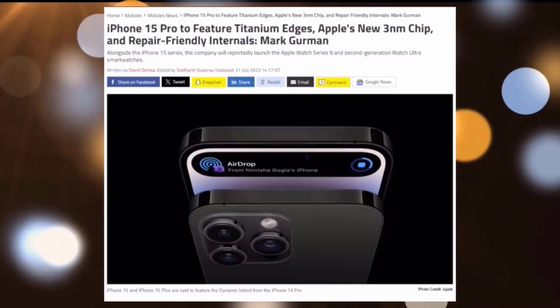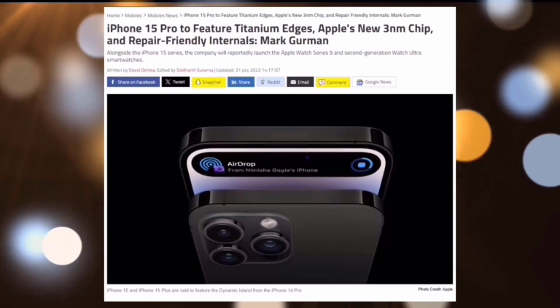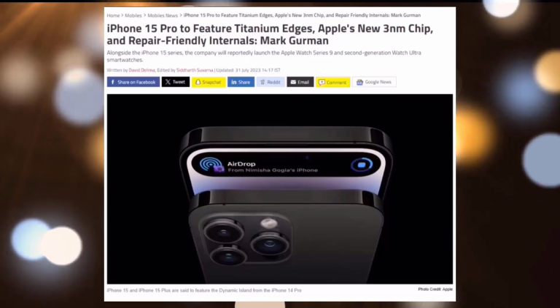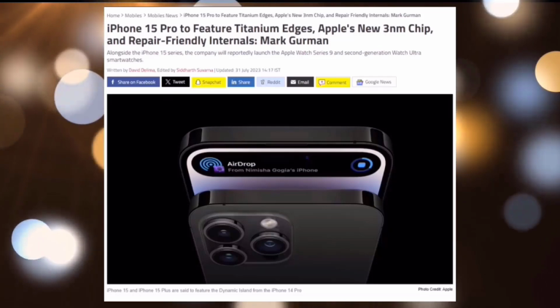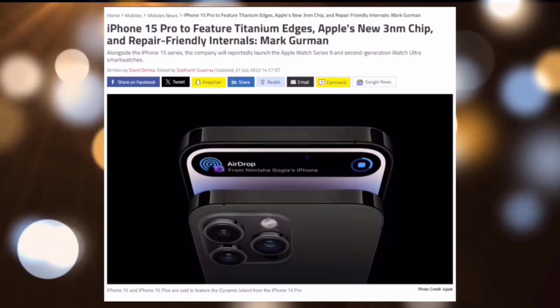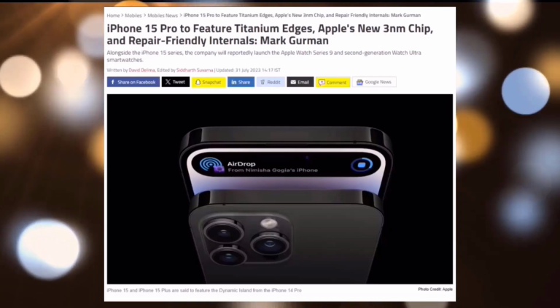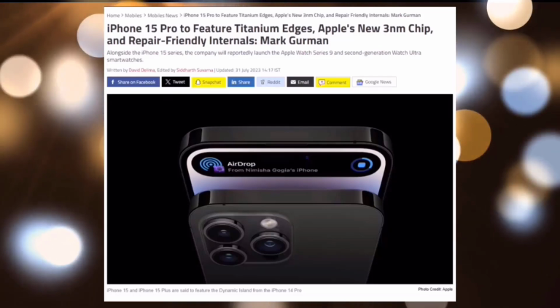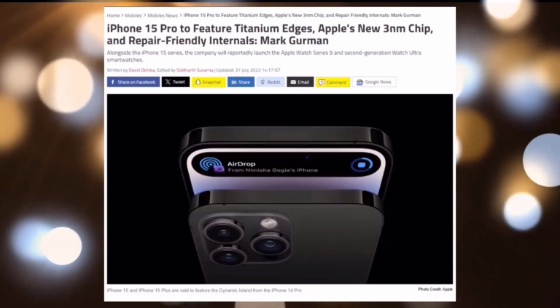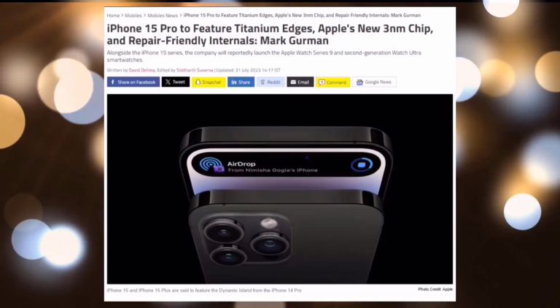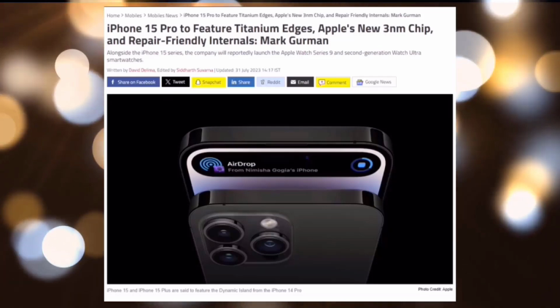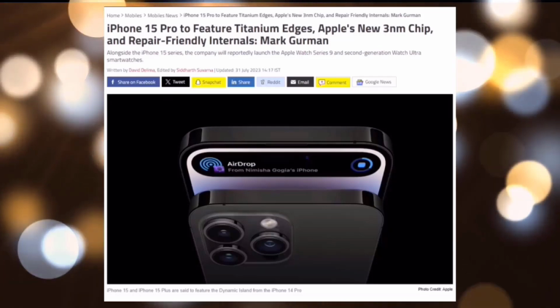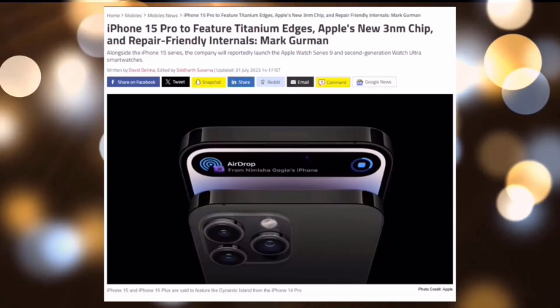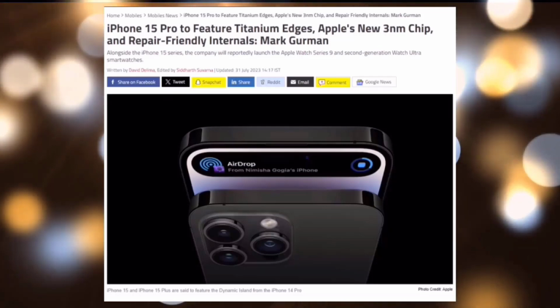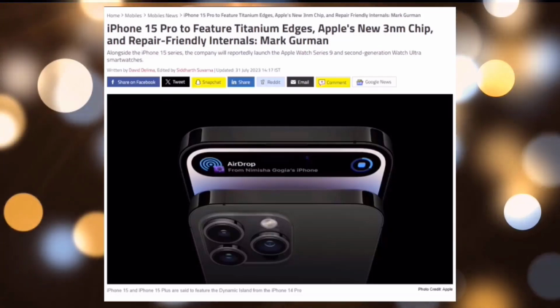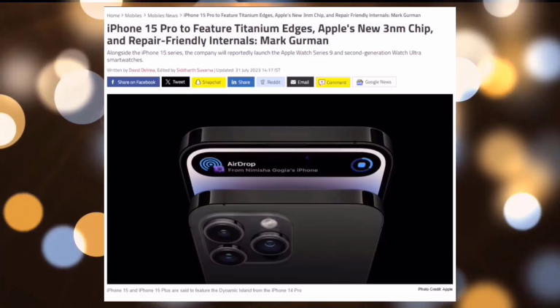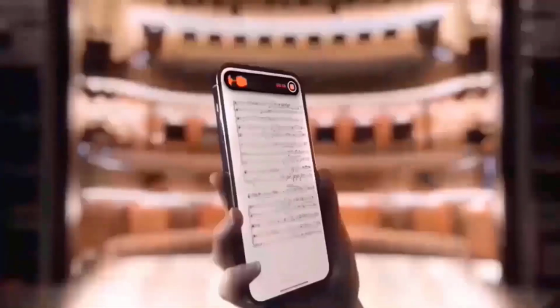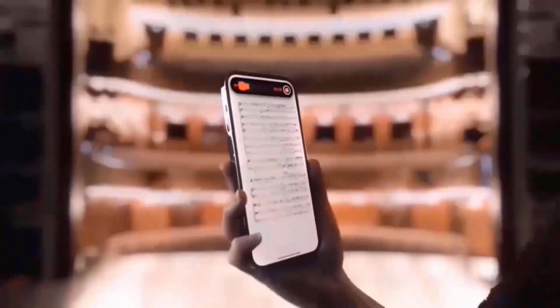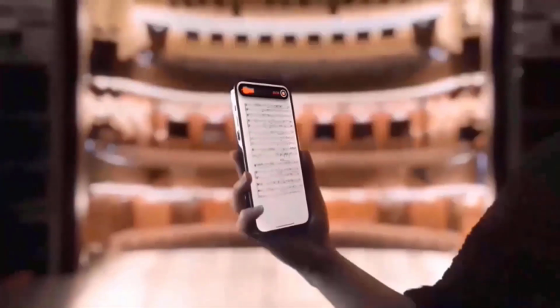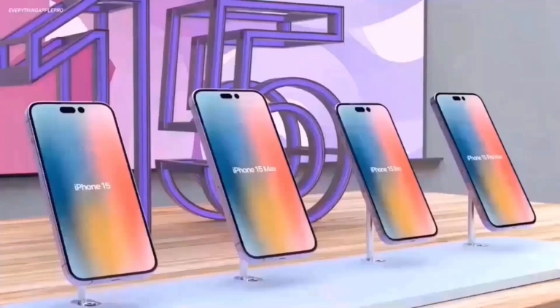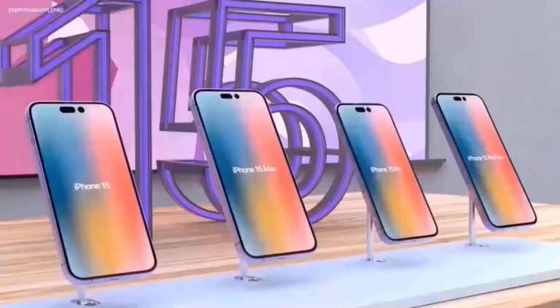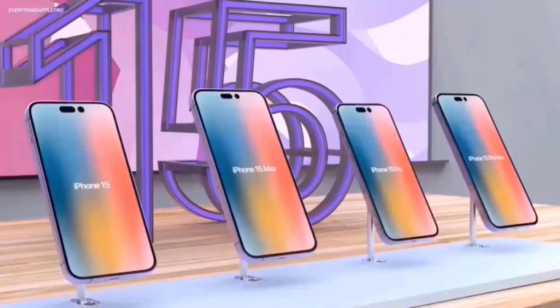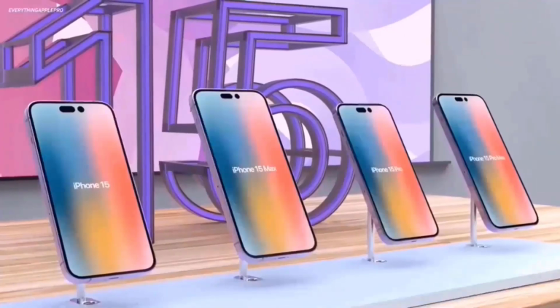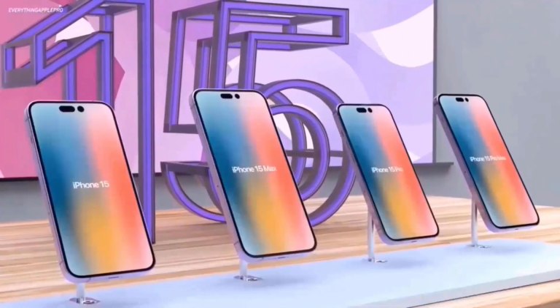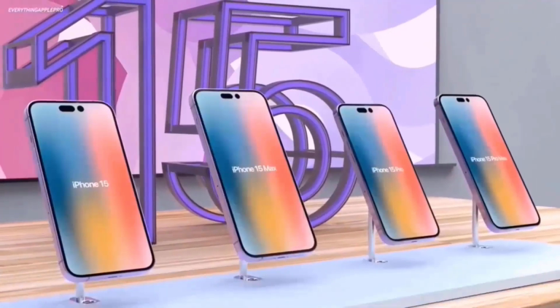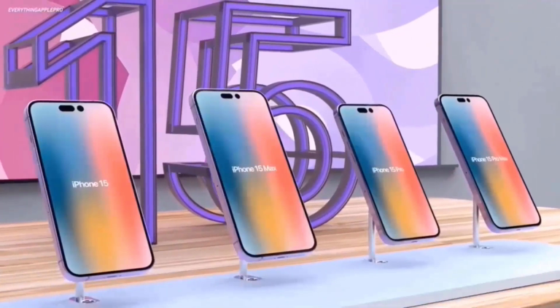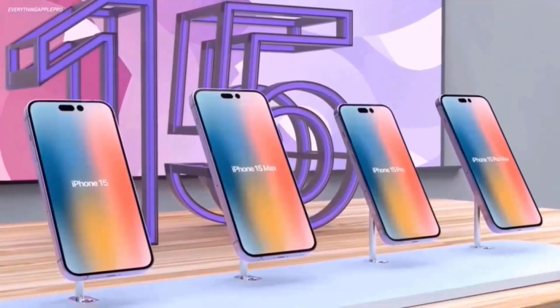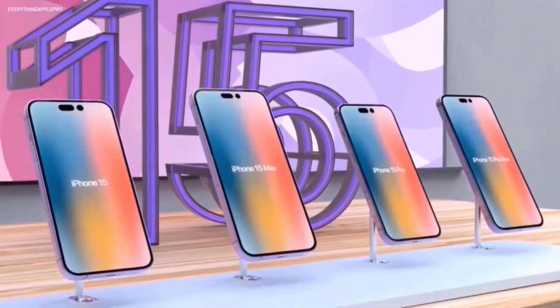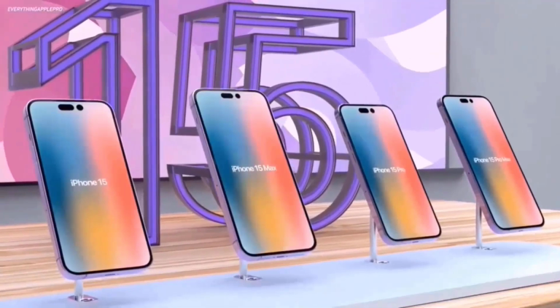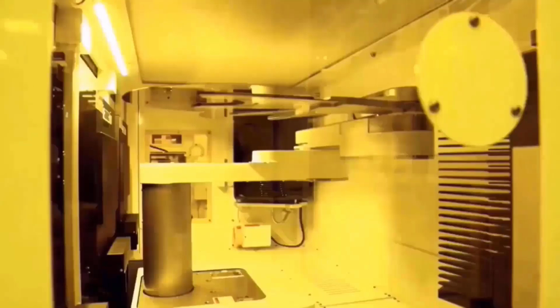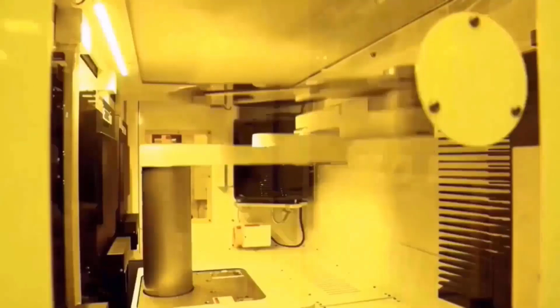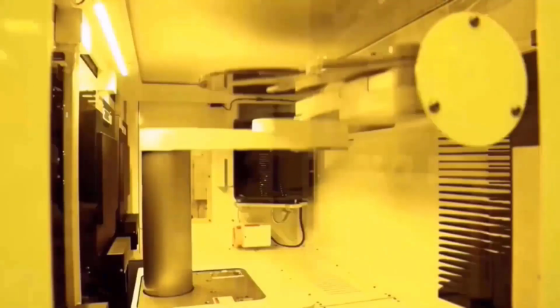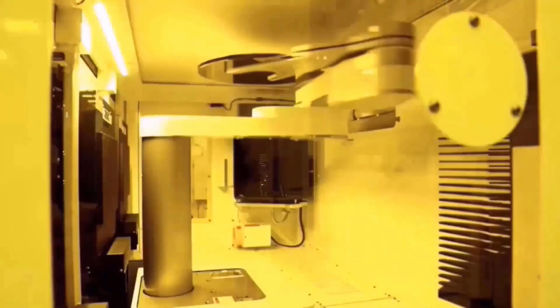Similar to its predecessor, the iPhone 15 Pro Max is expected to feature a large 6.7-inch screen with Dynamic Island.